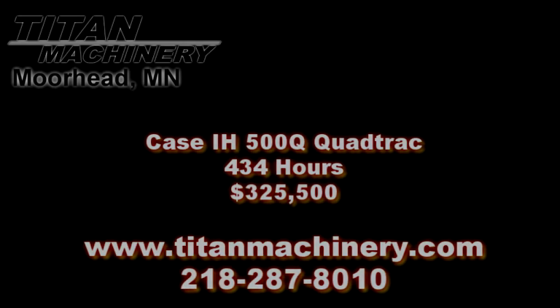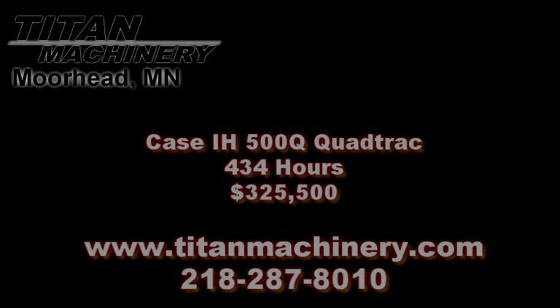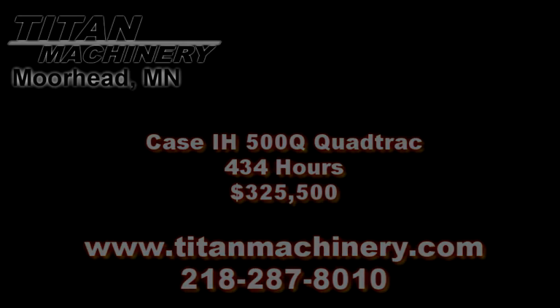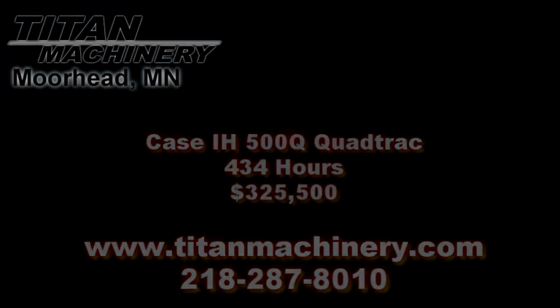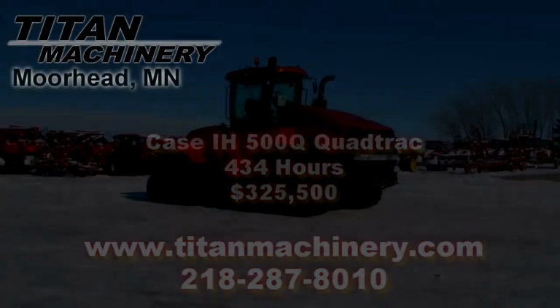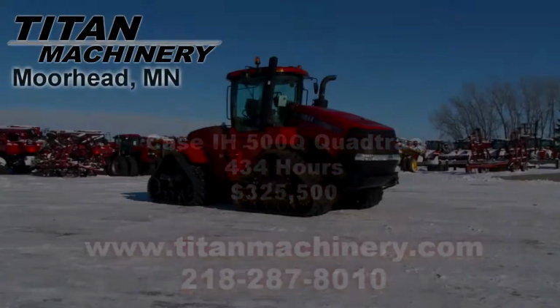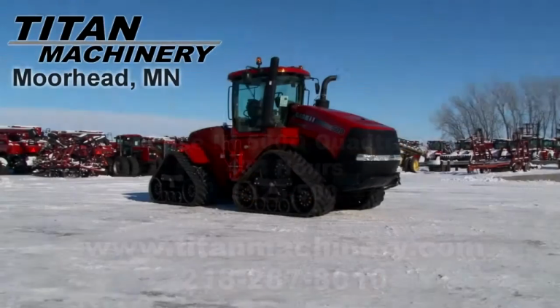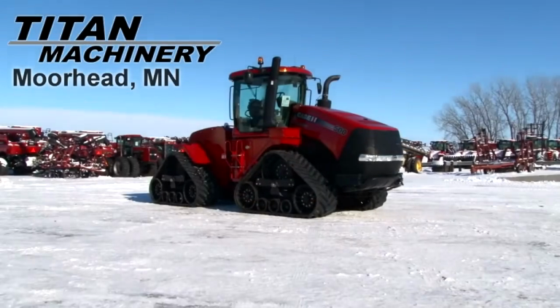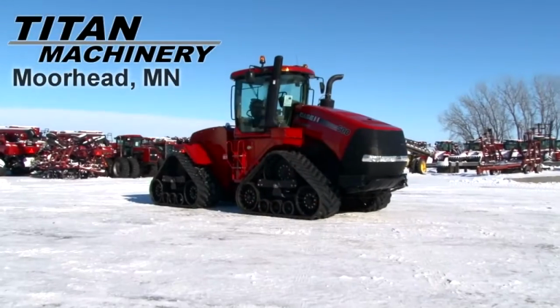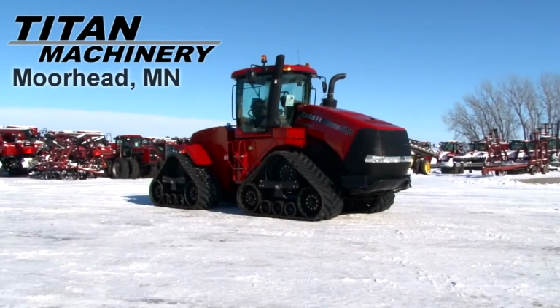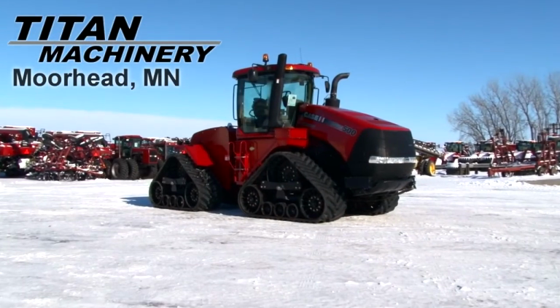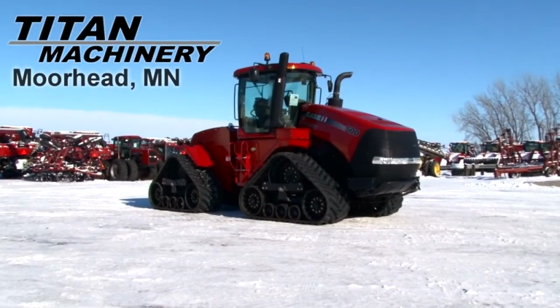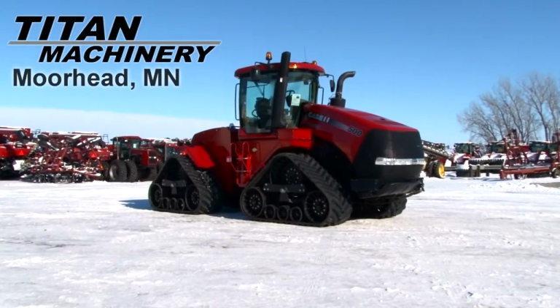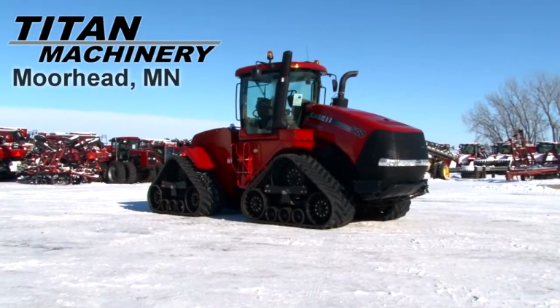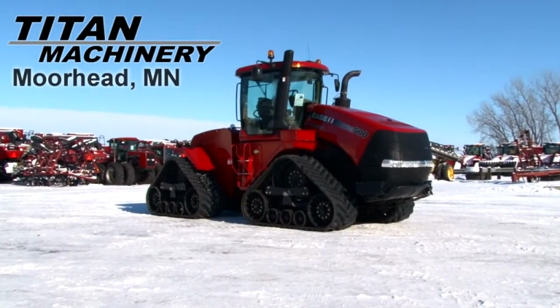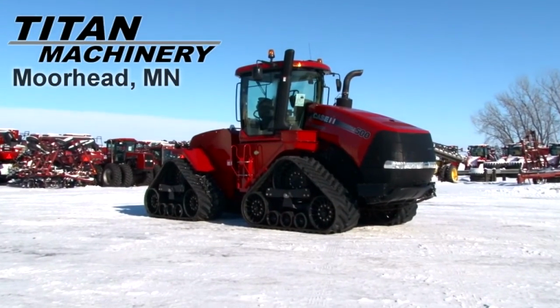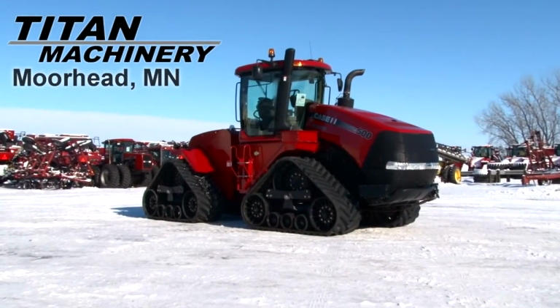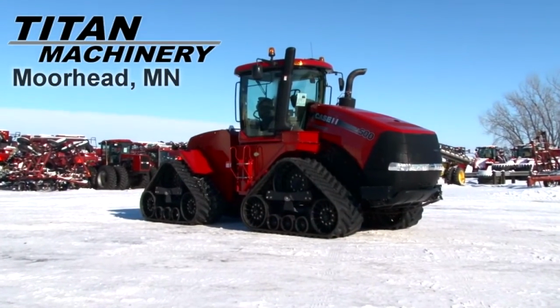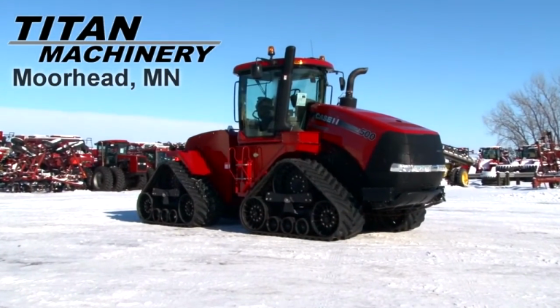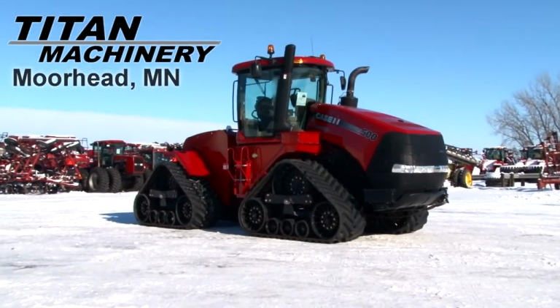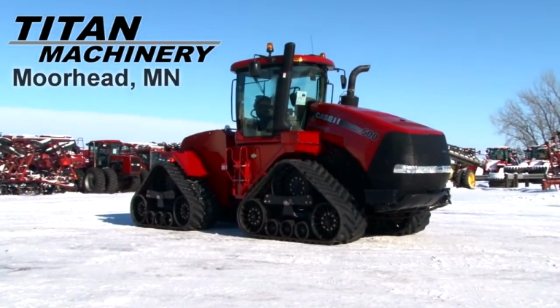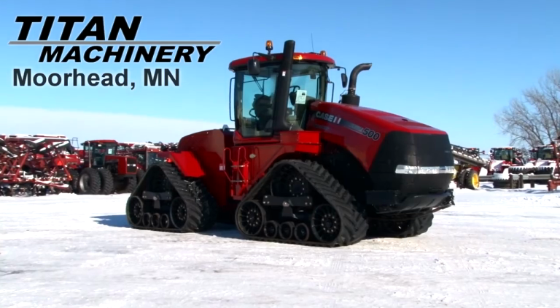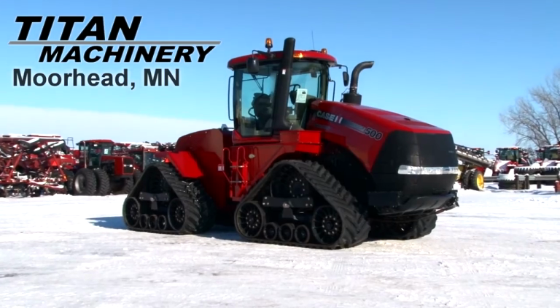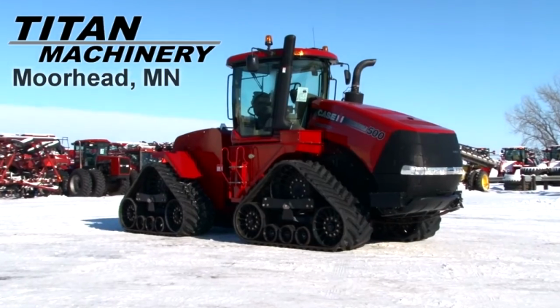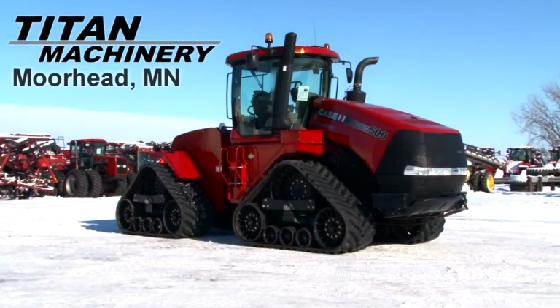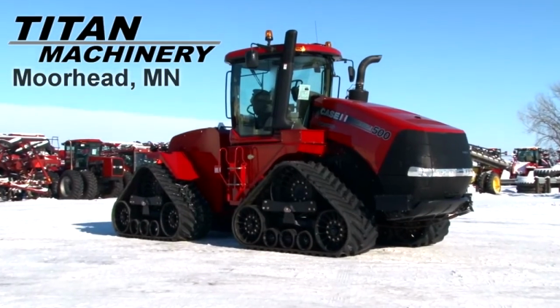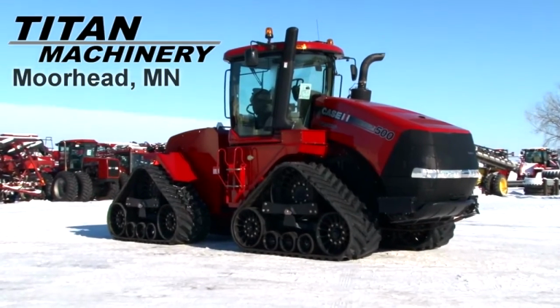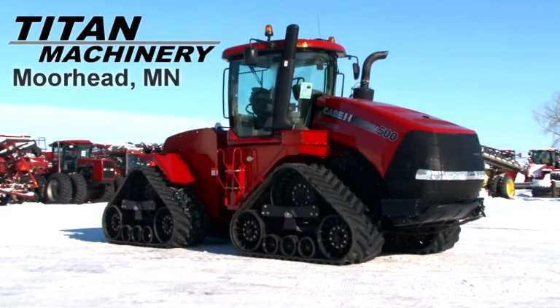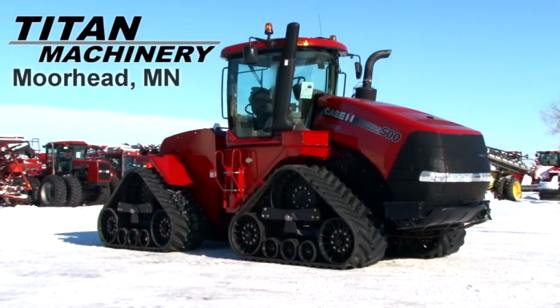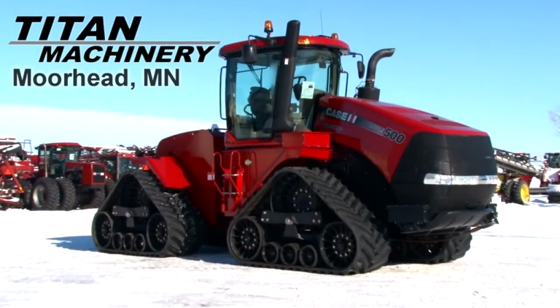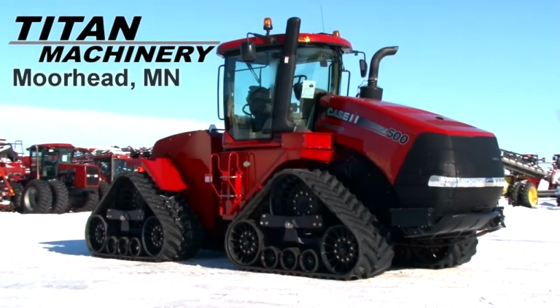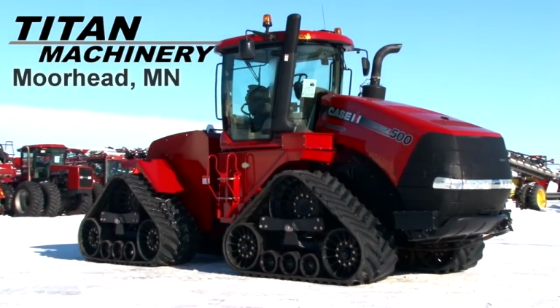Available now at Titan Machinery of Moorhead, we have a Case IH 500 QuadTrac with 434 hours.